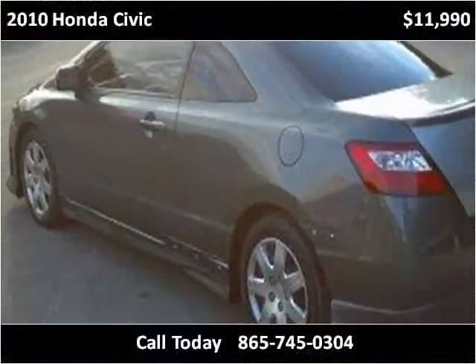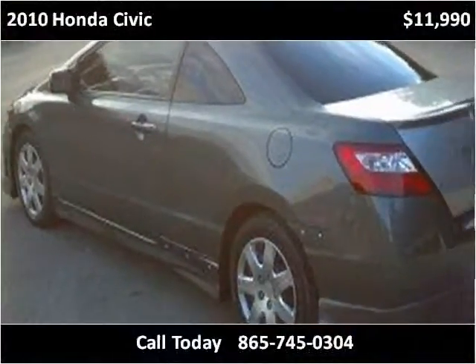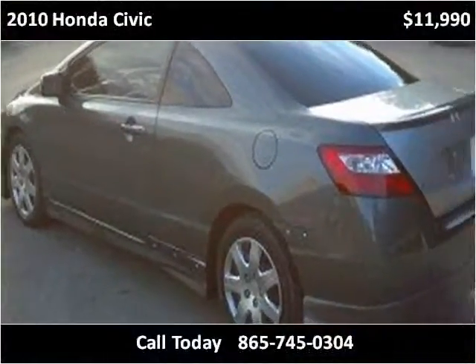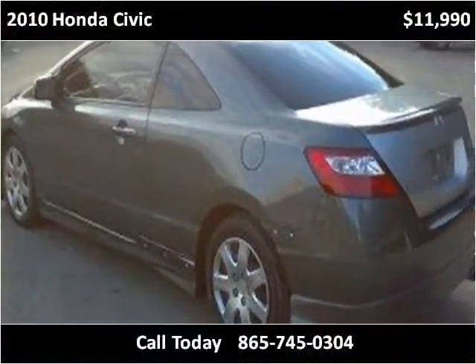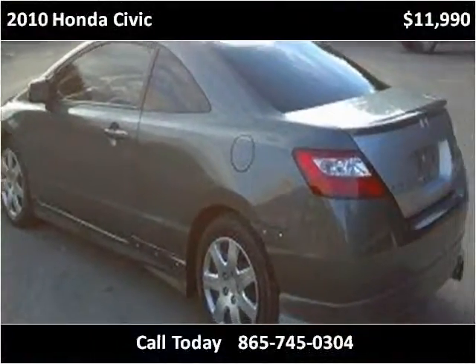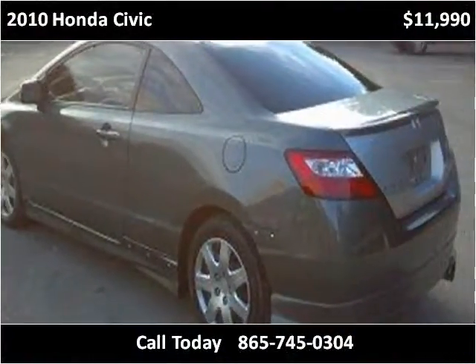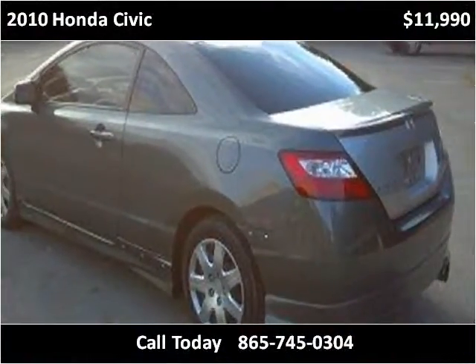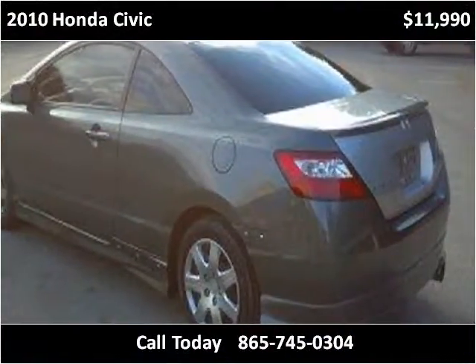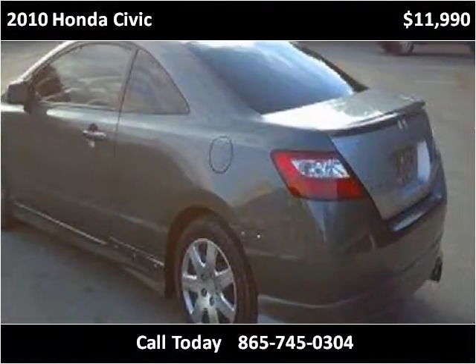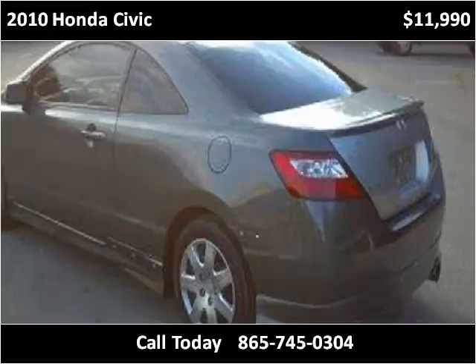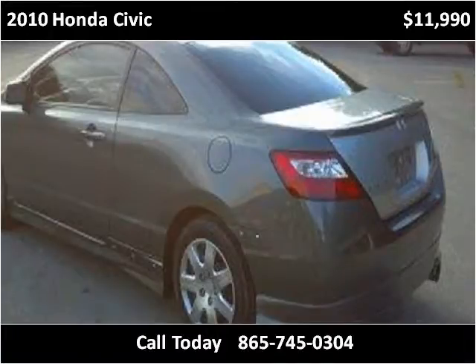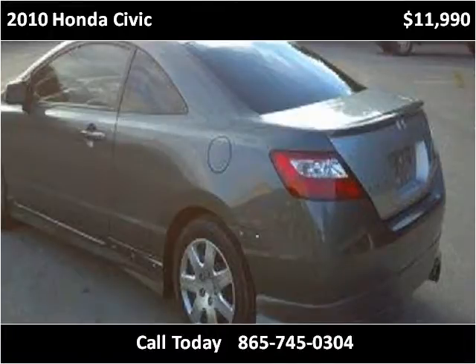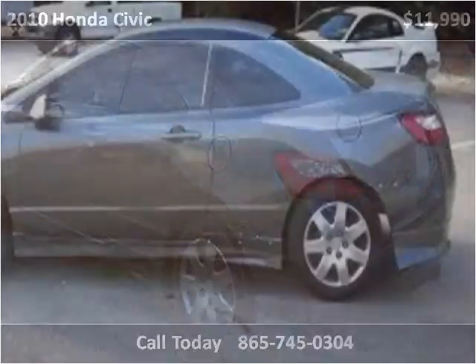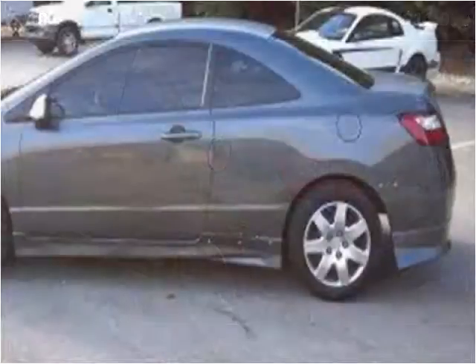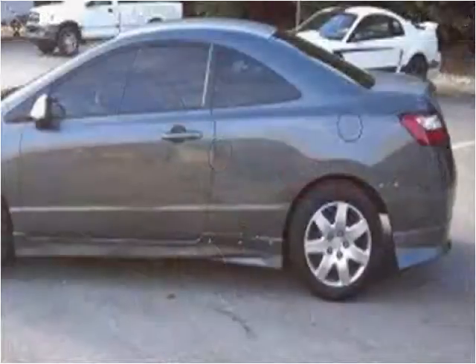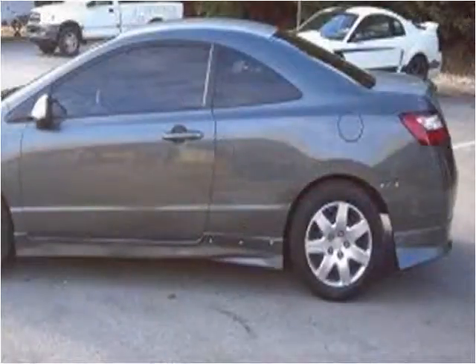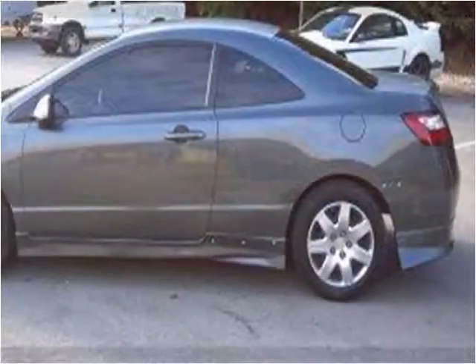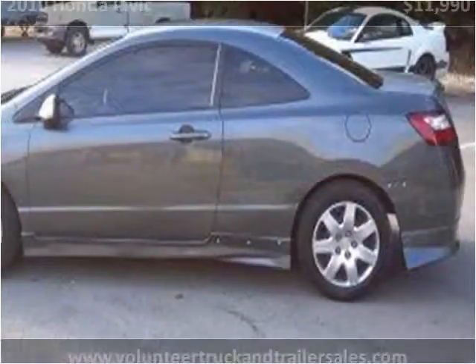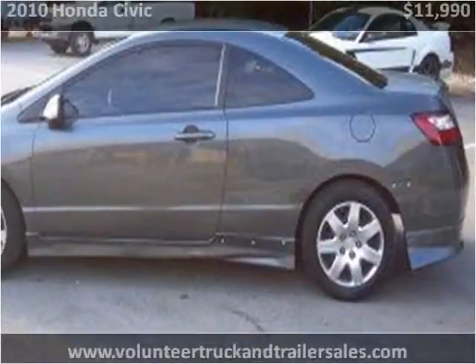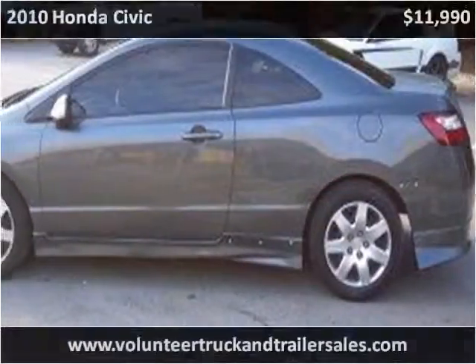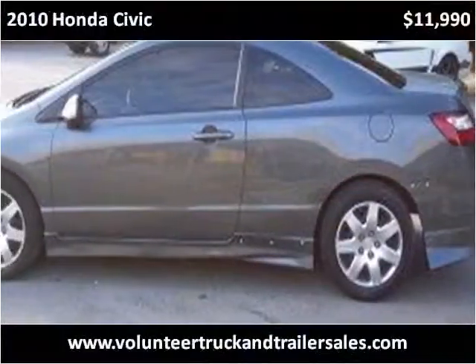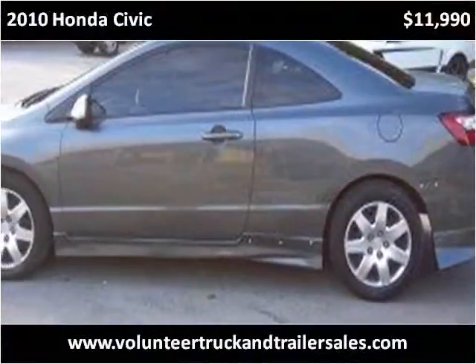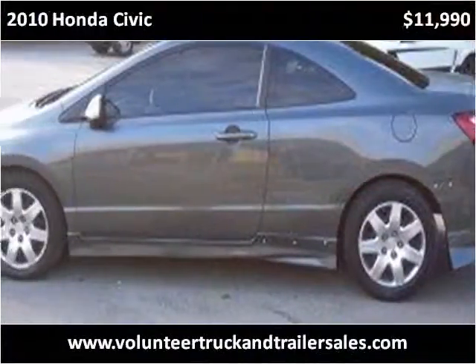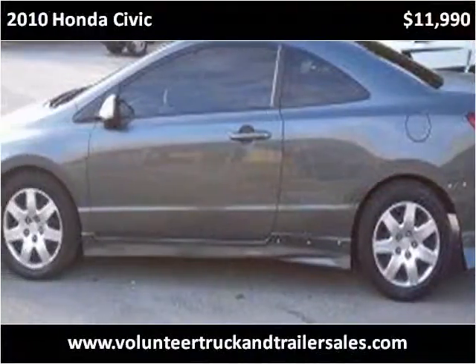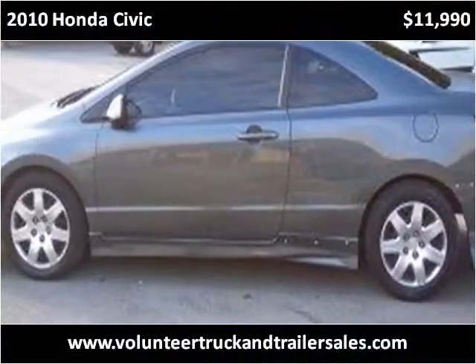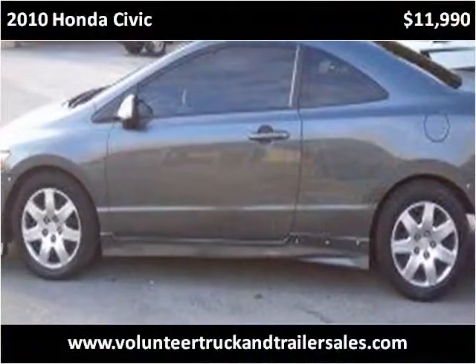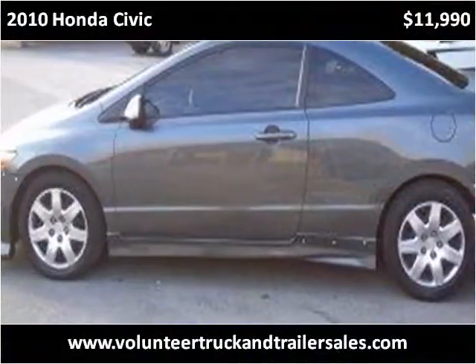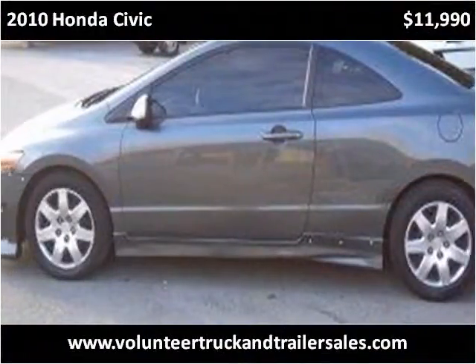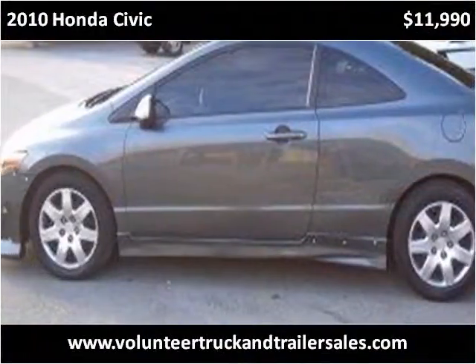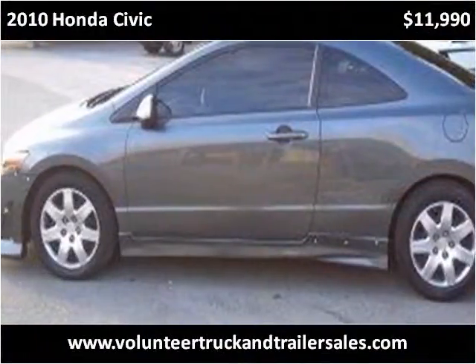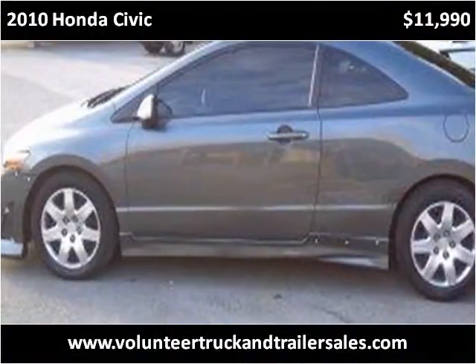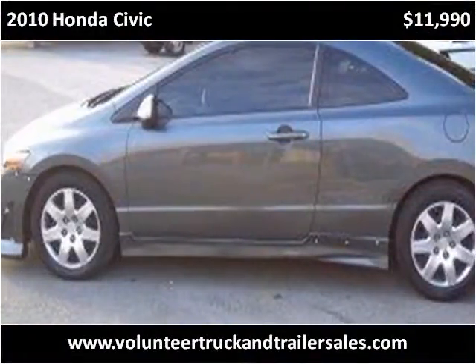This vehicle has been inspected and is listed at 5,000.